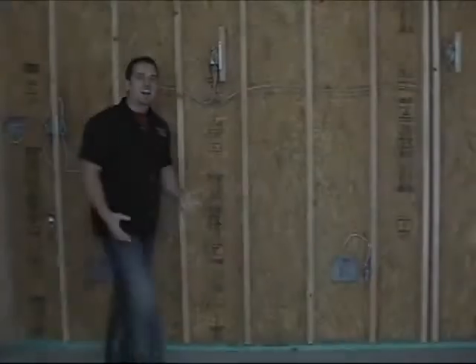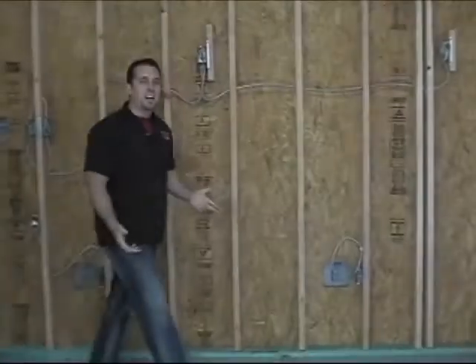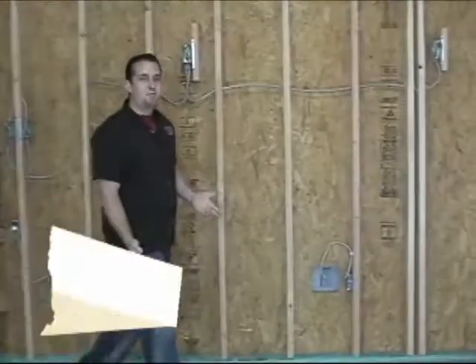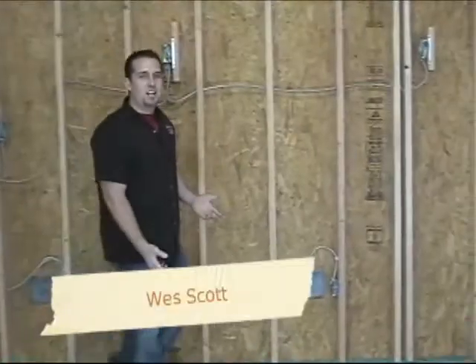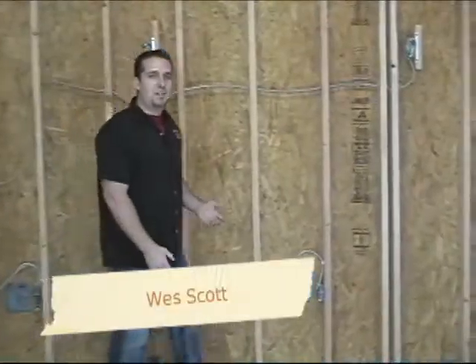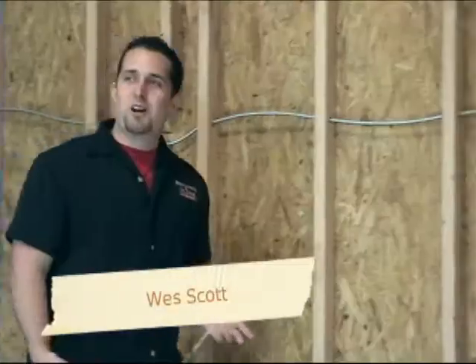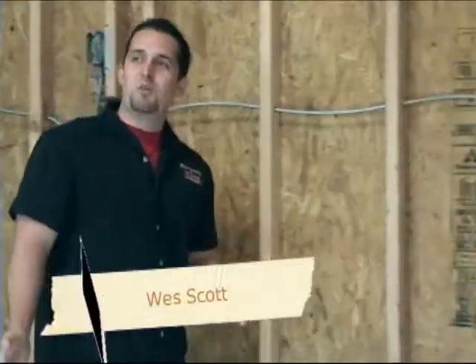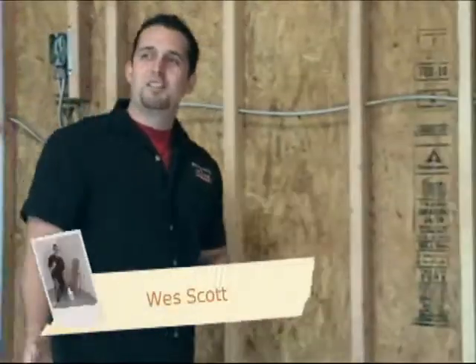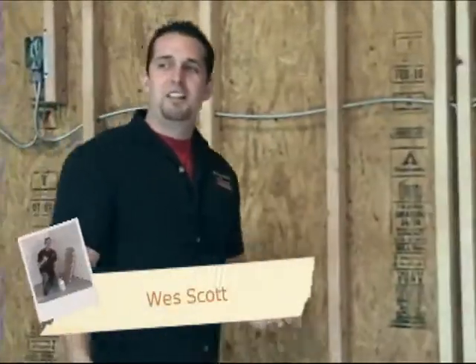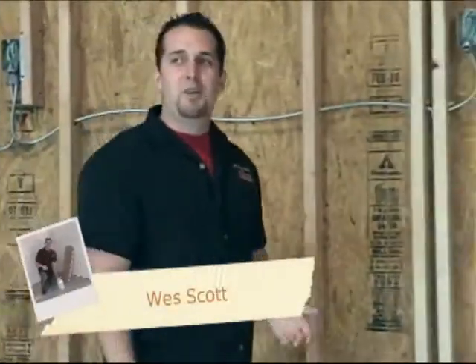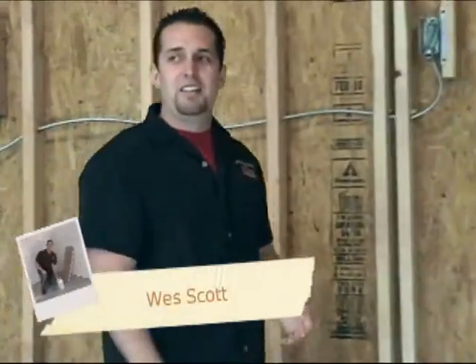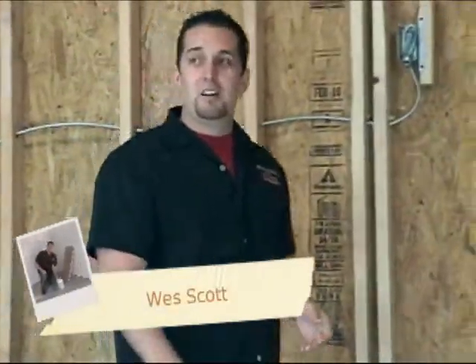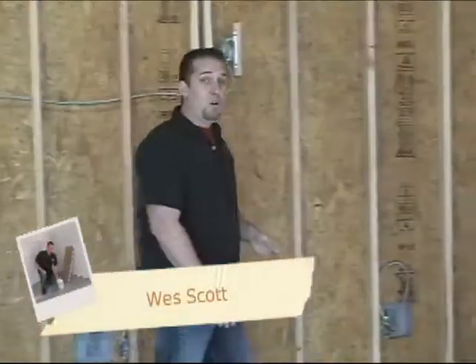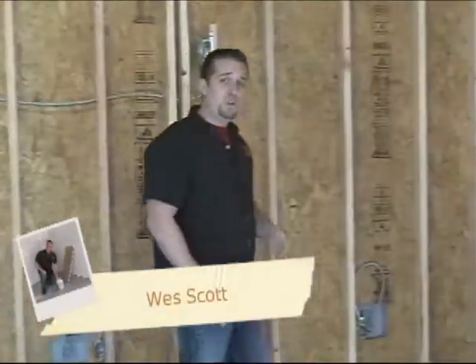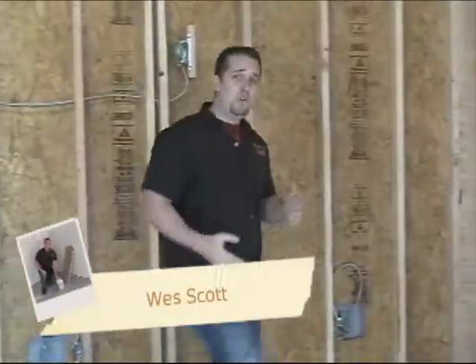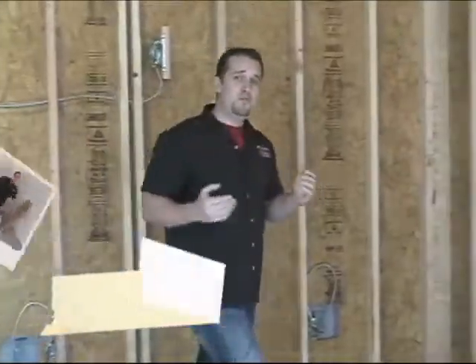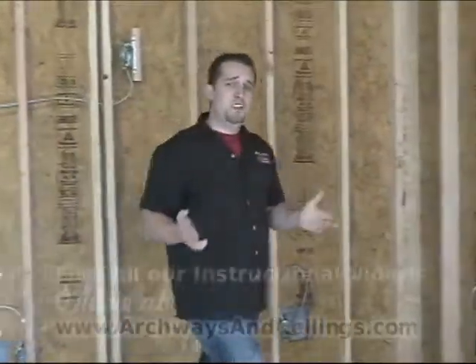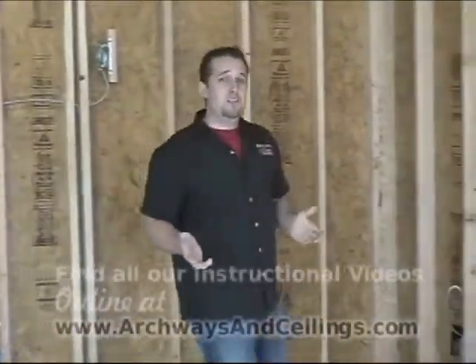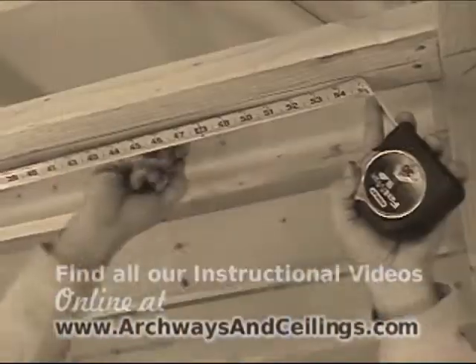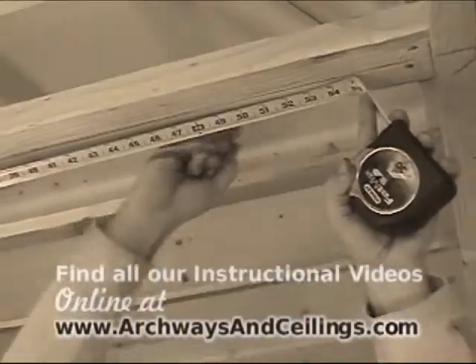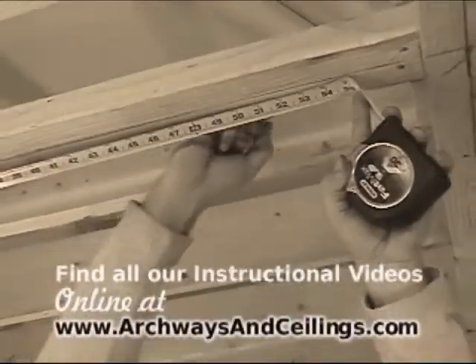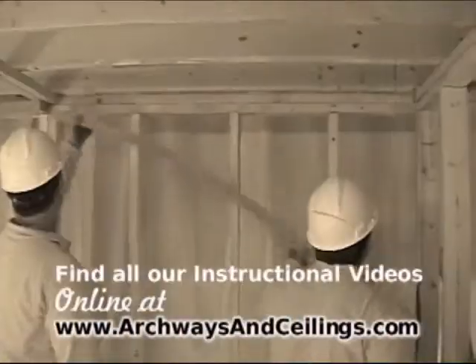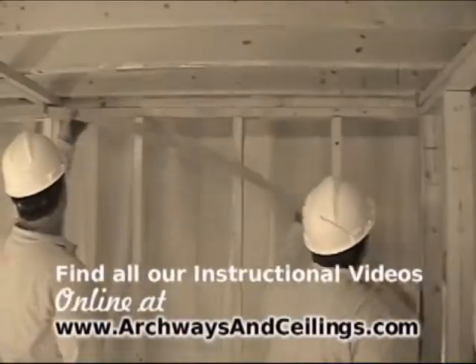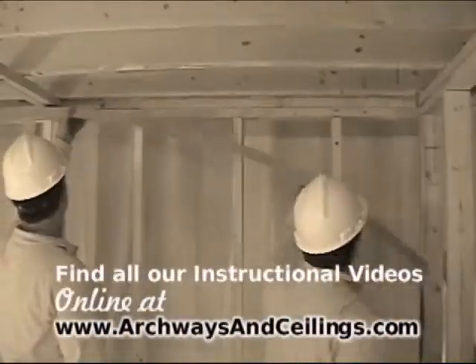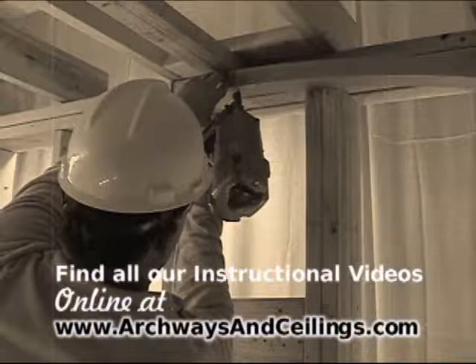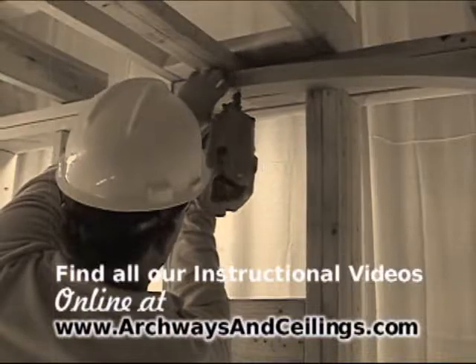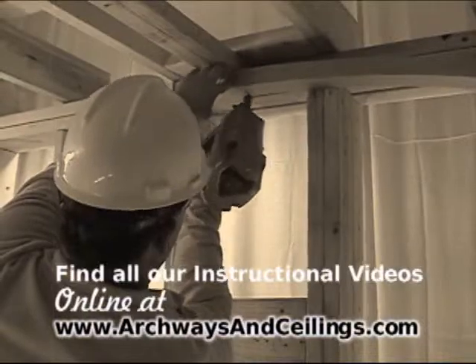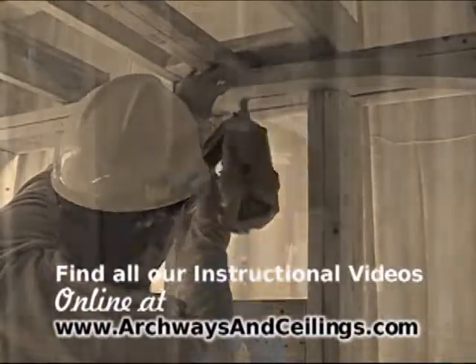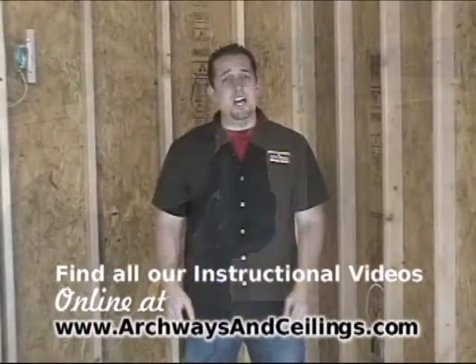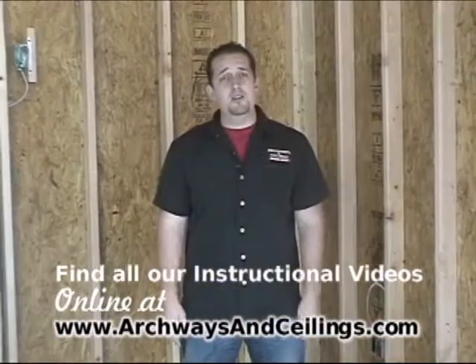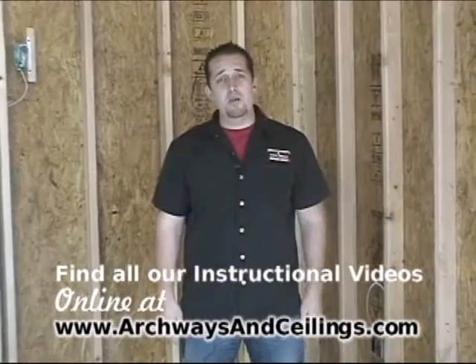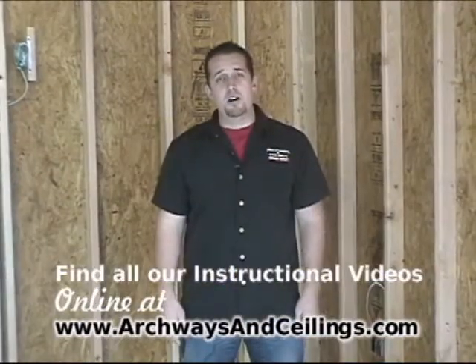Hi, I'm Wes. I'm with Archways and Ceilings Made Easy. We've shown you videos on how to measure, how to install, and today we're going to show you how to drywall.